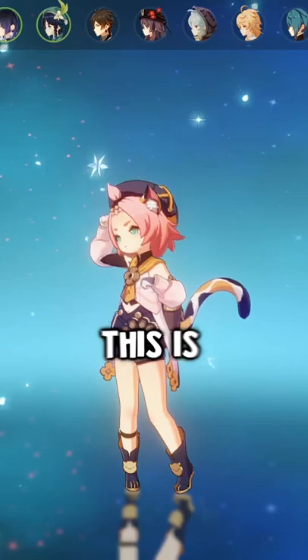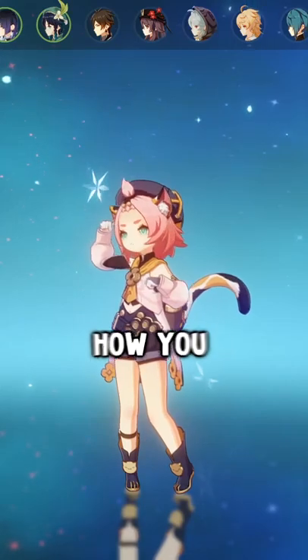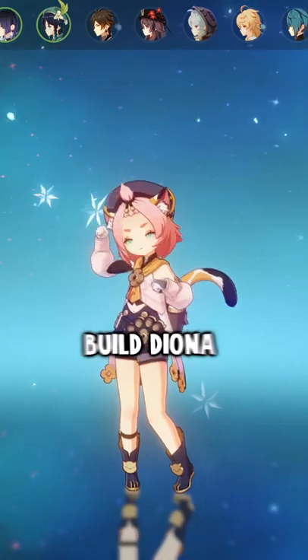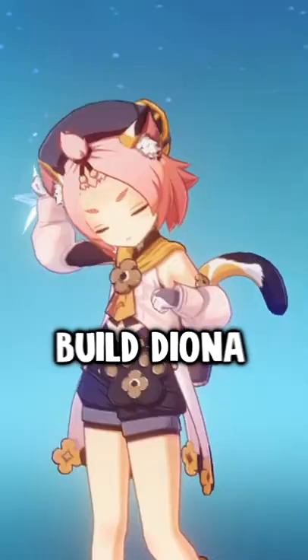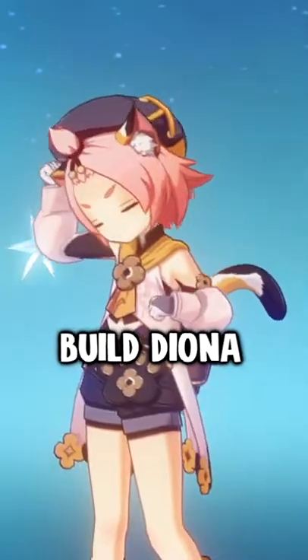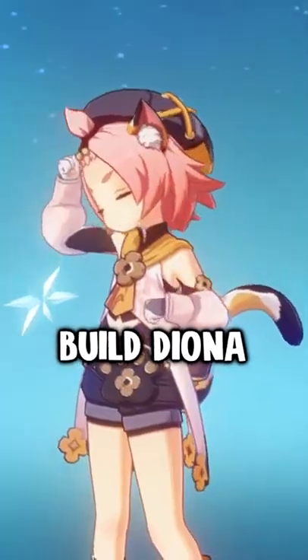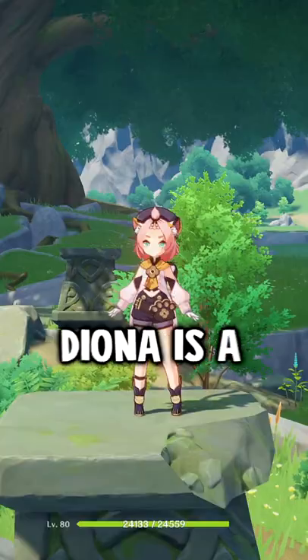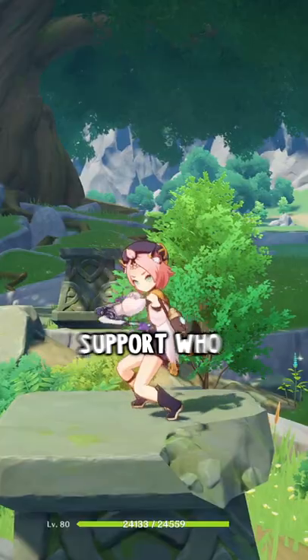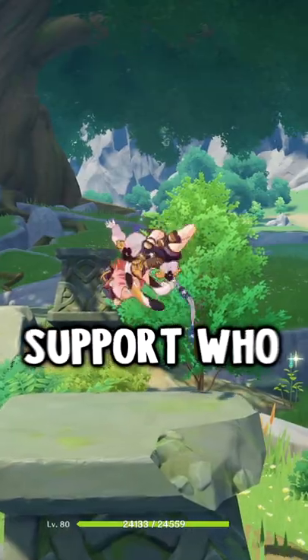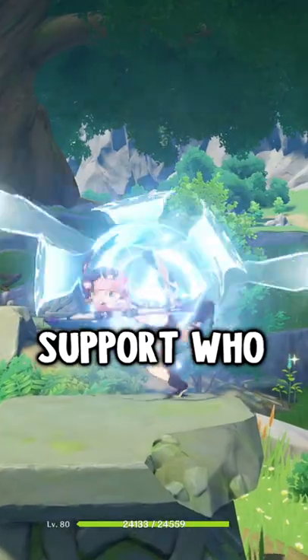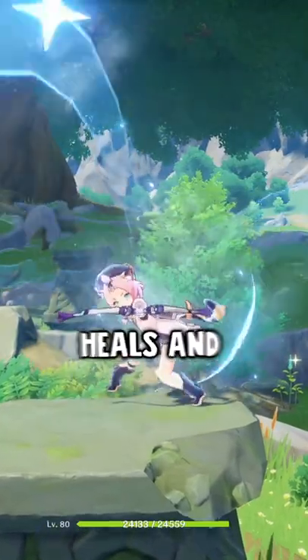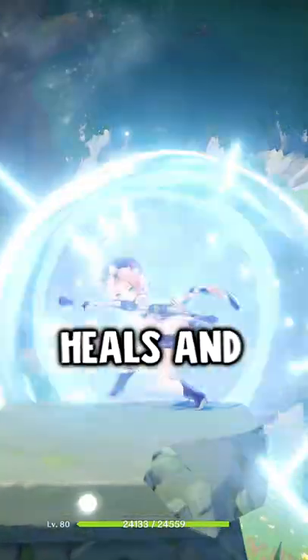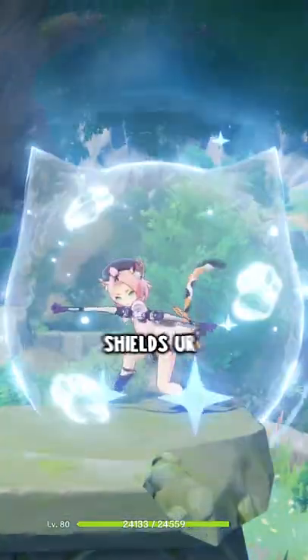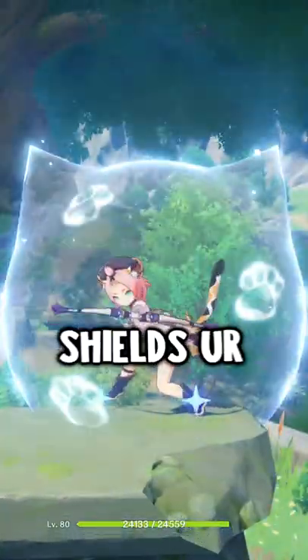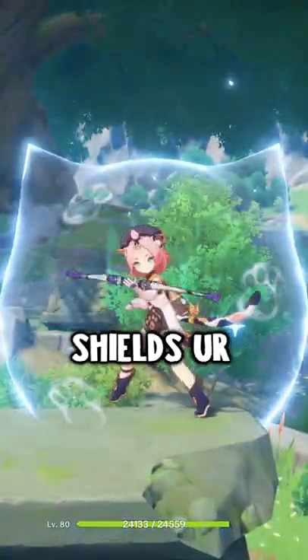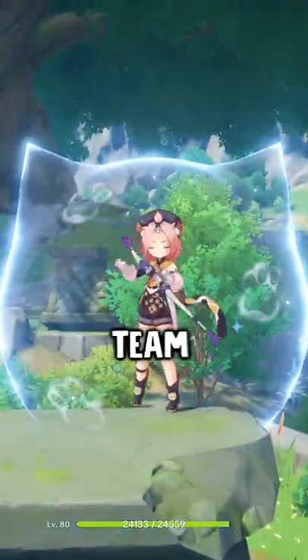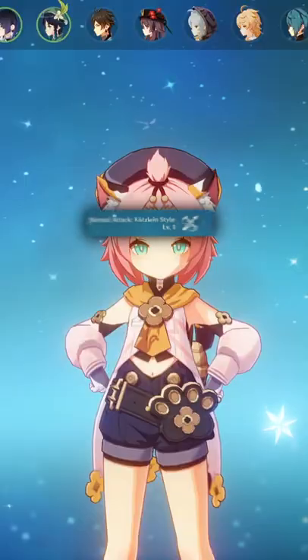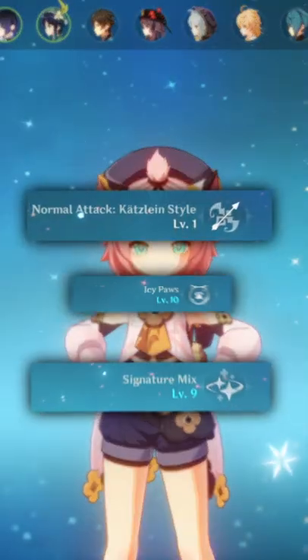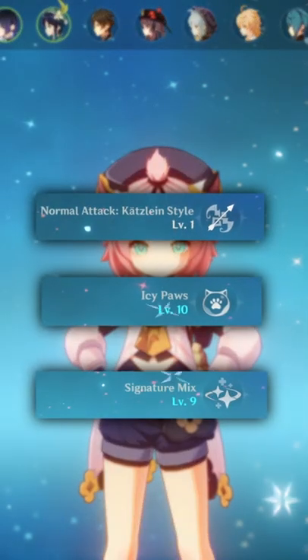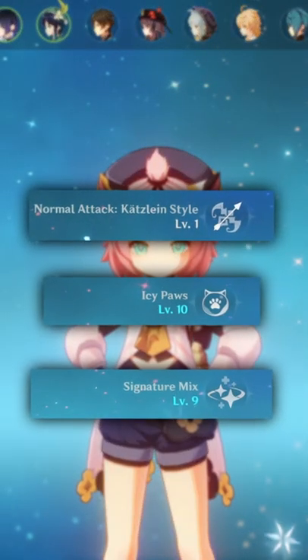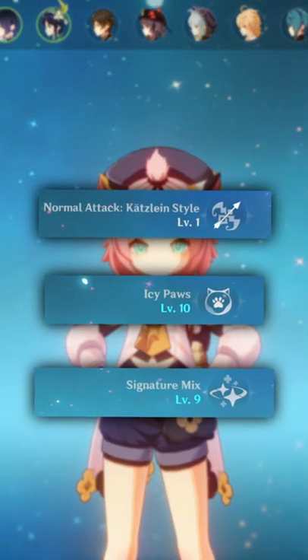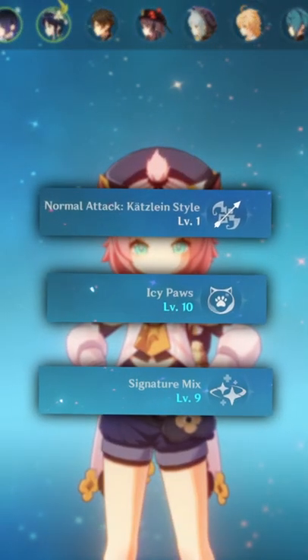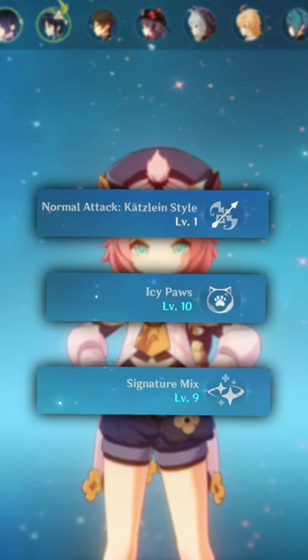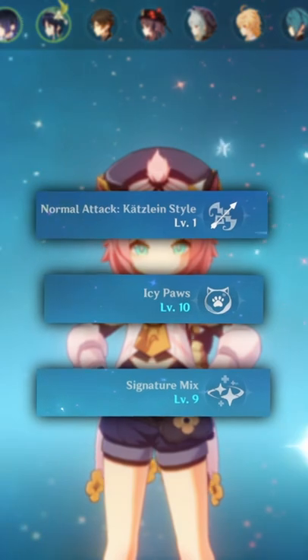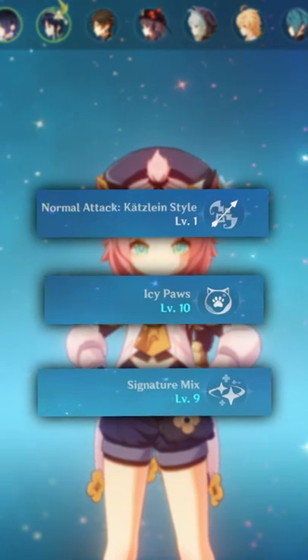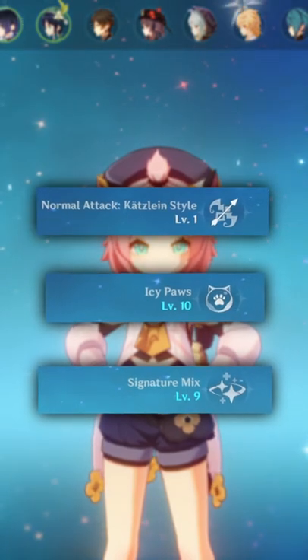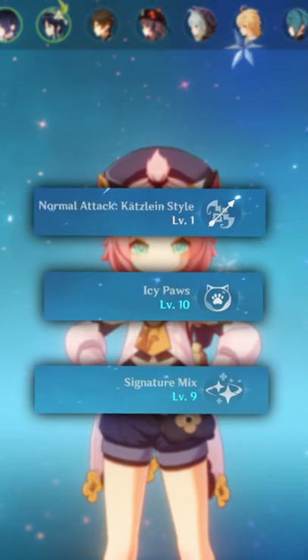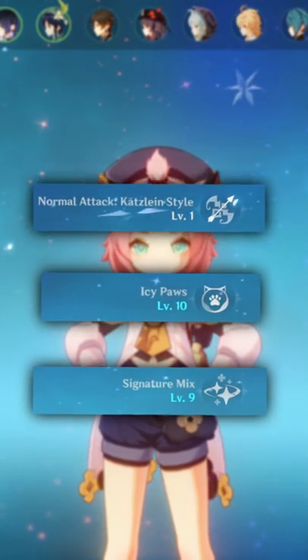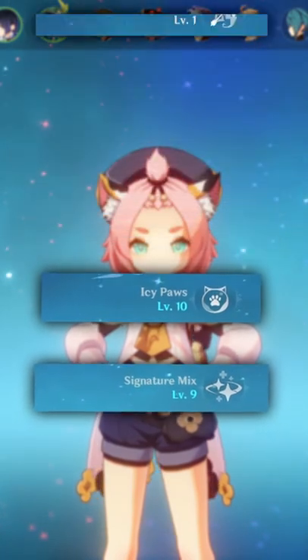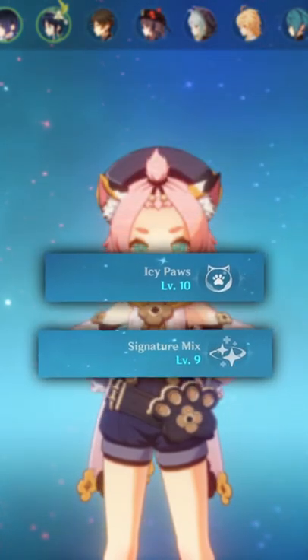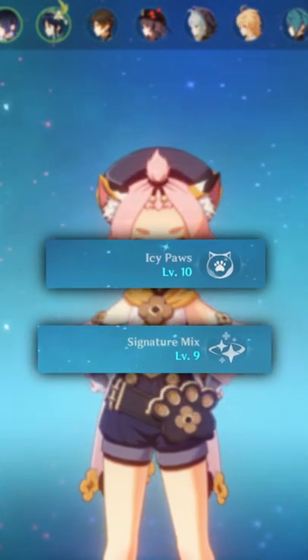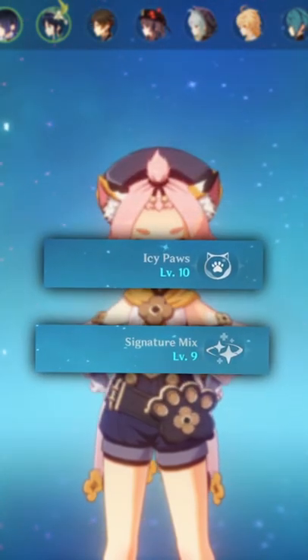This is how you build Diona. Diona is a support who heals and shields your team. Her talent priority should be skill first, then burst, neglecting her normal attack.